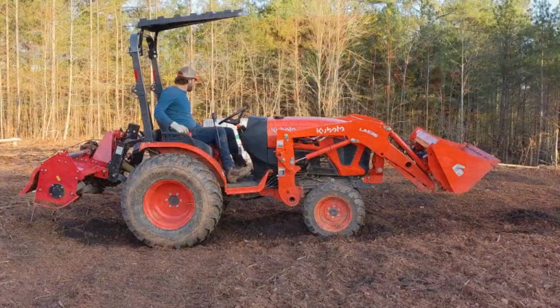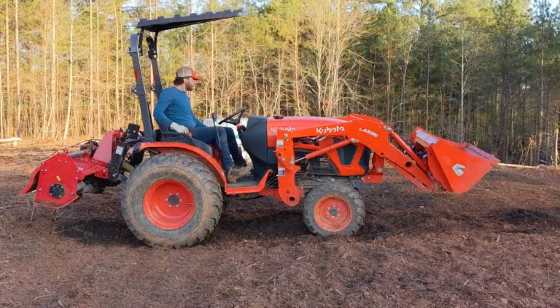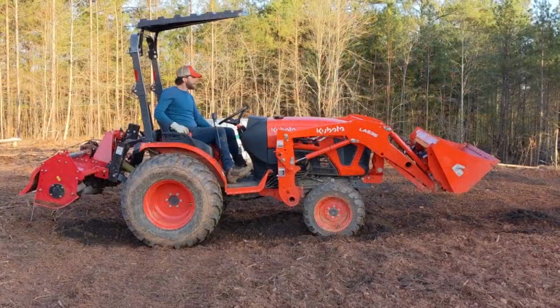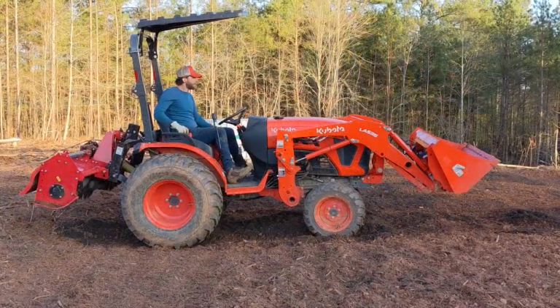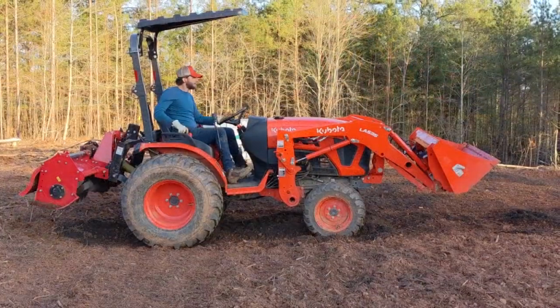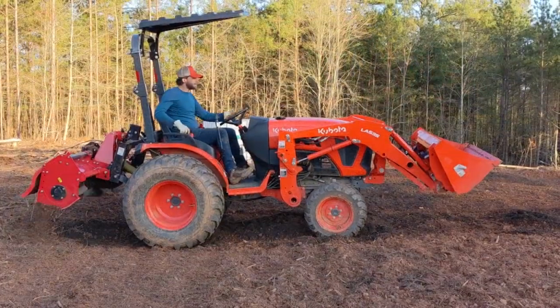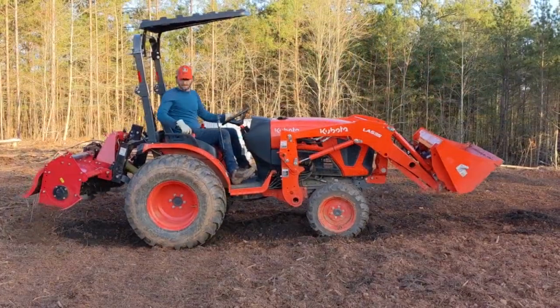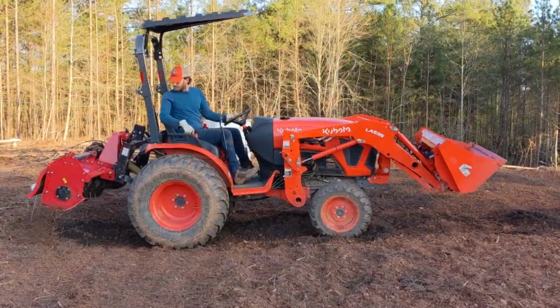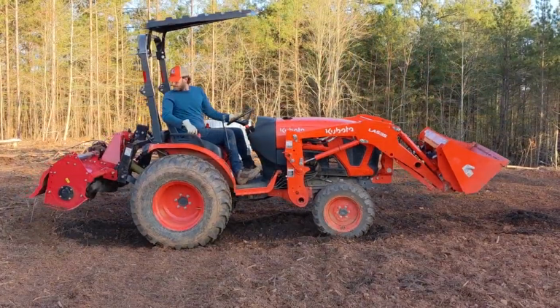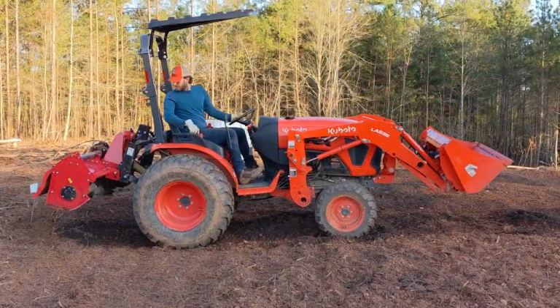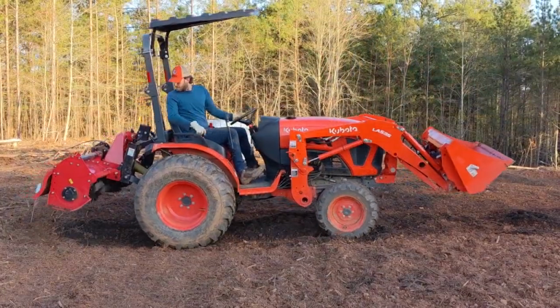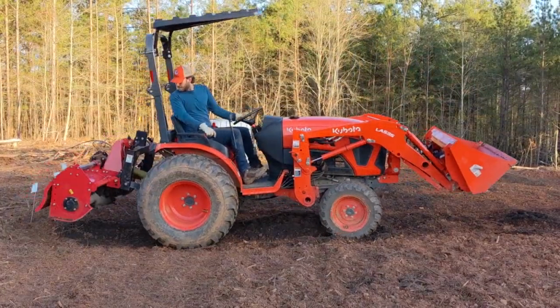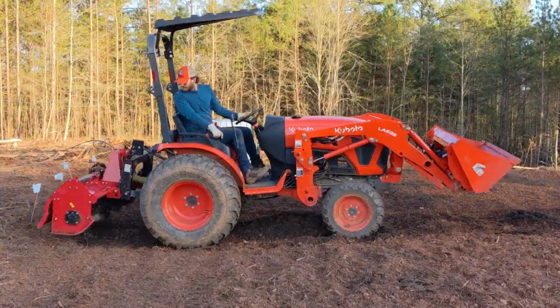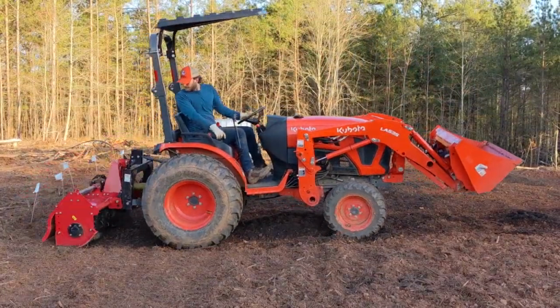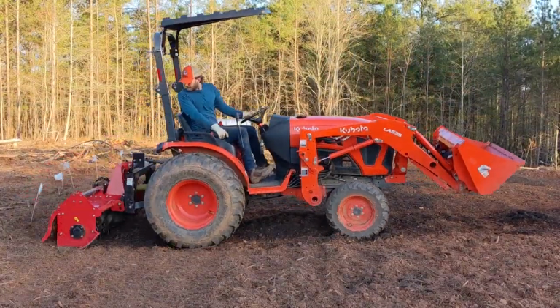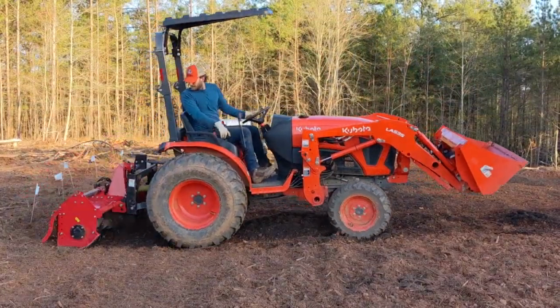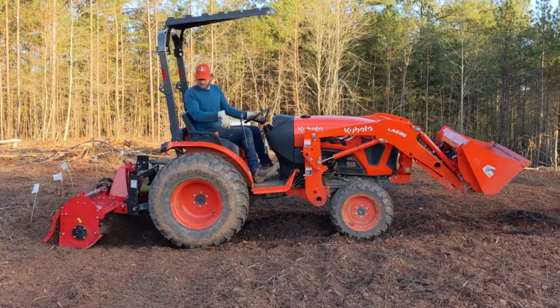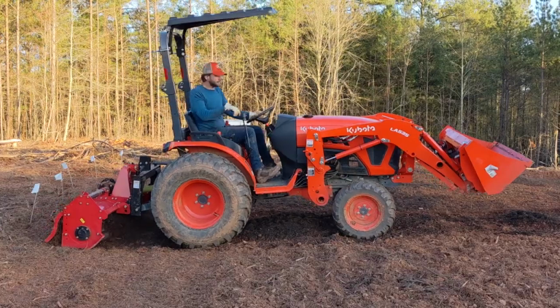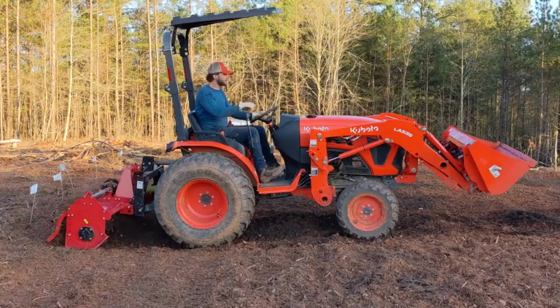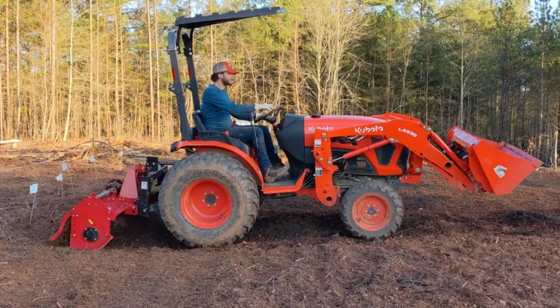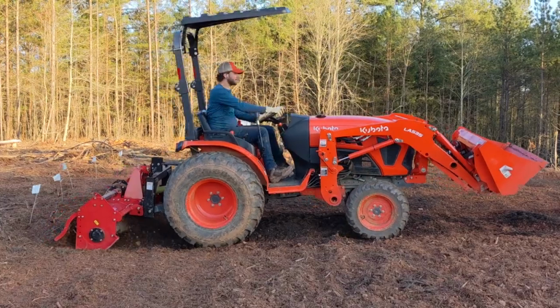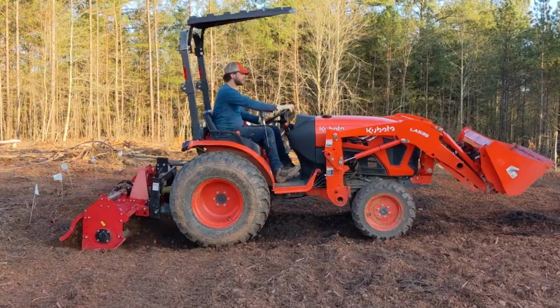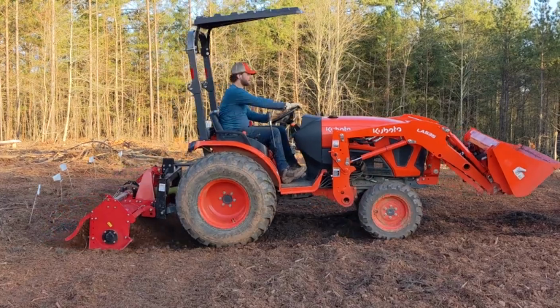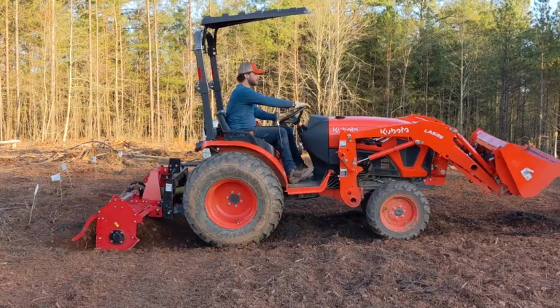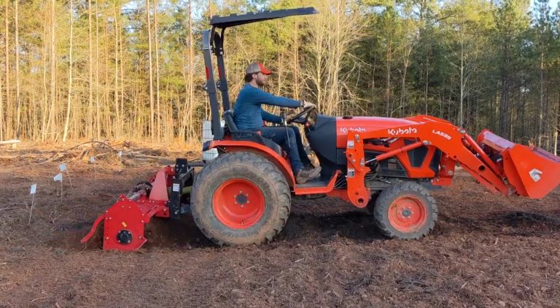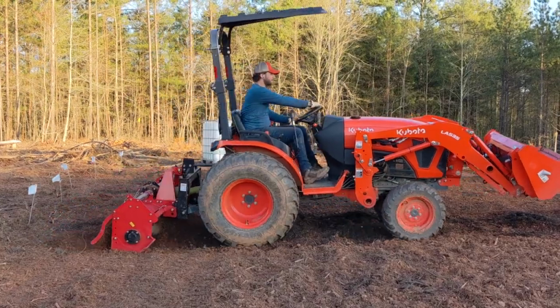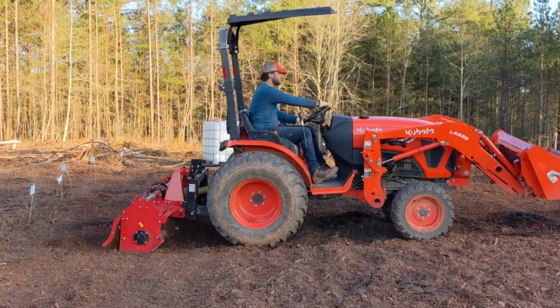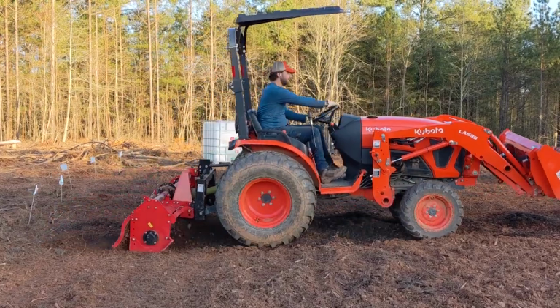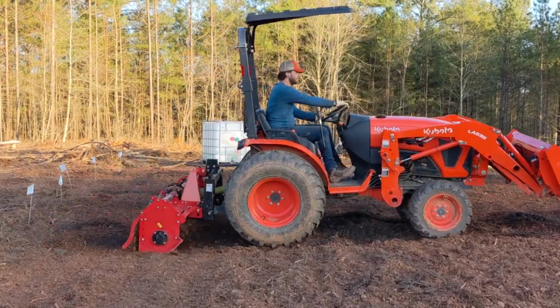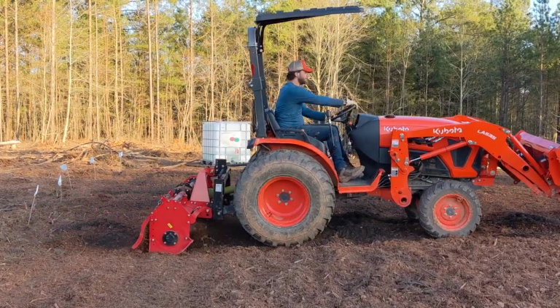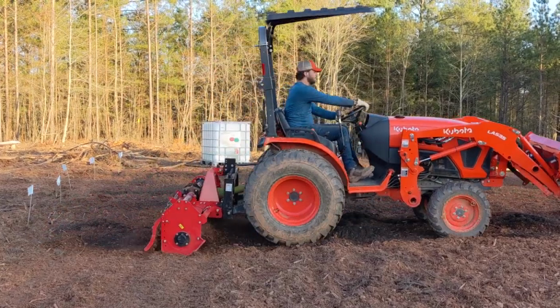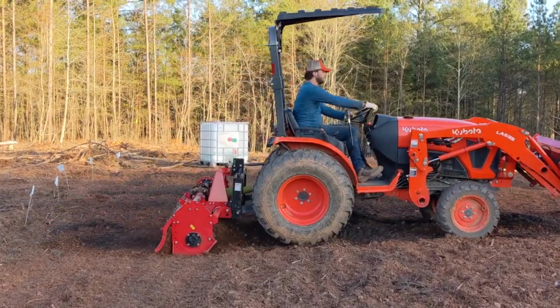I tilled the soil into the existing dirt once I had spread out enough to cover the entire length of the garden bed.